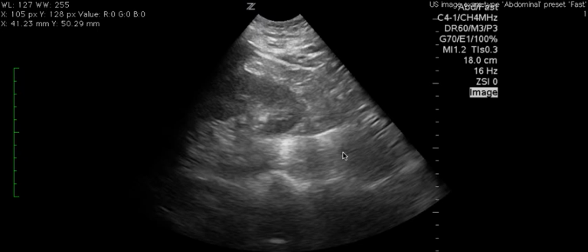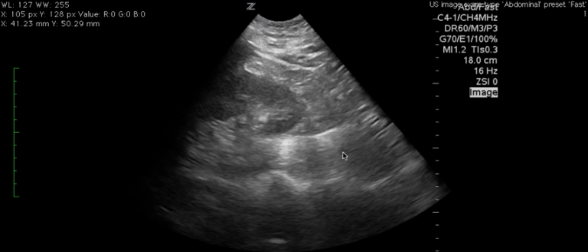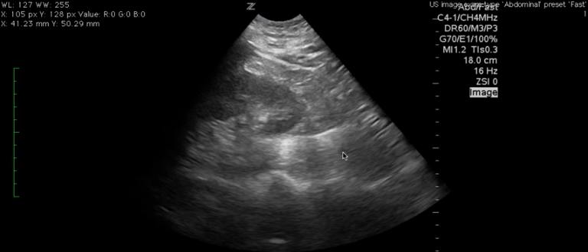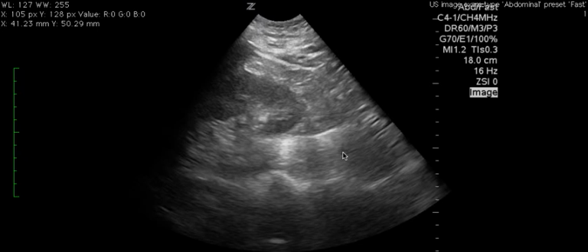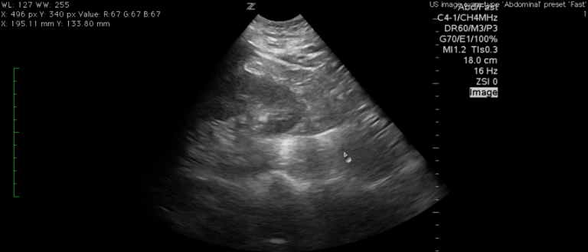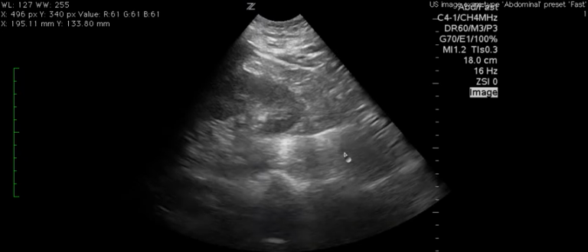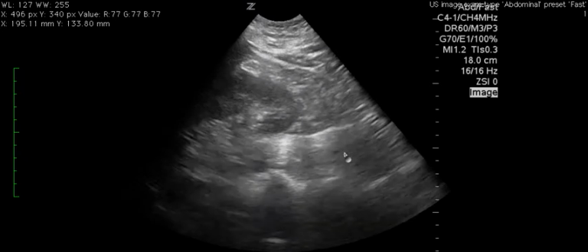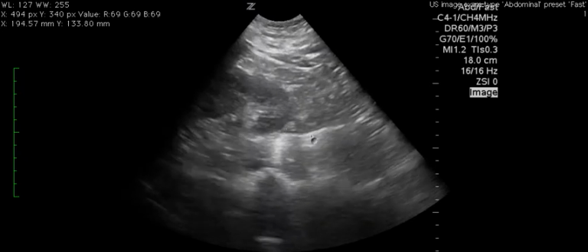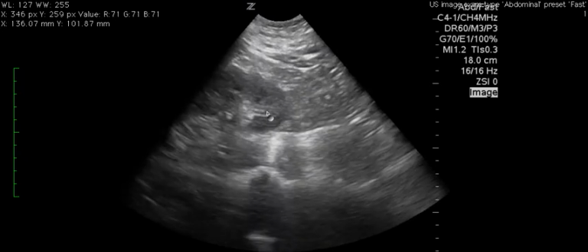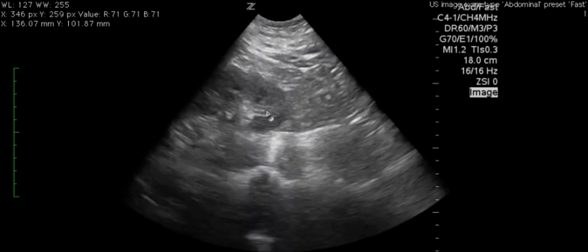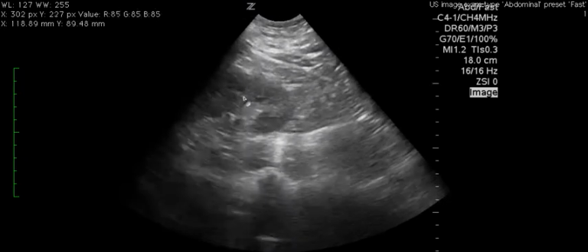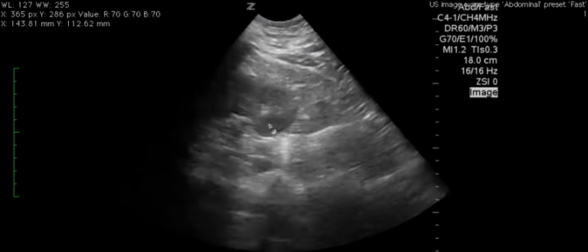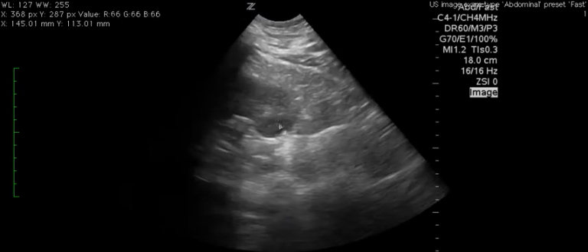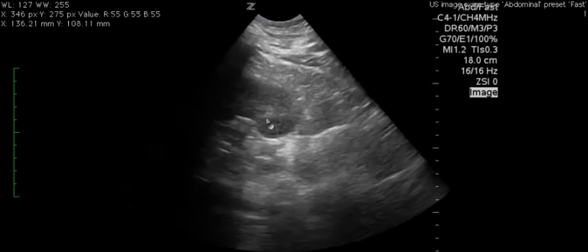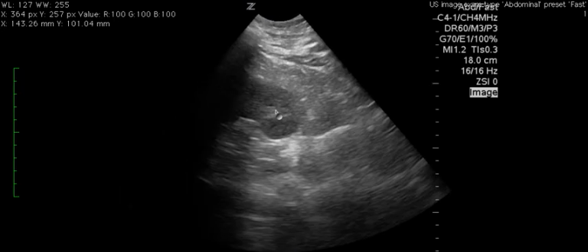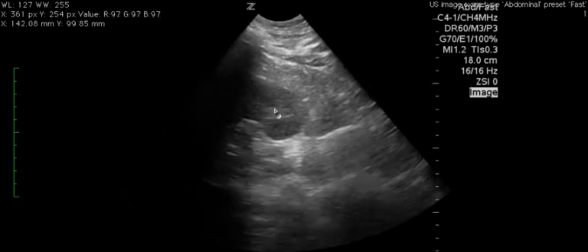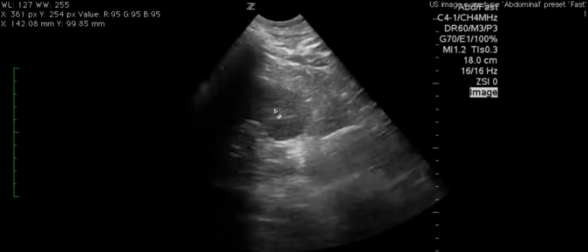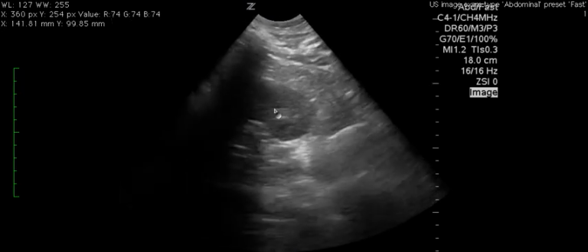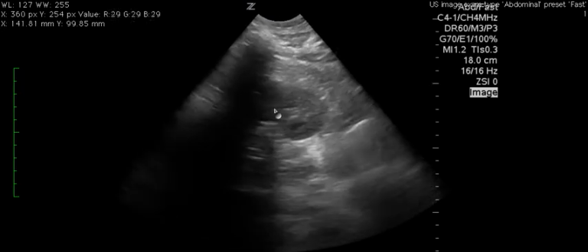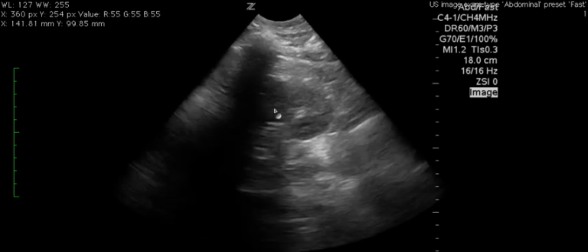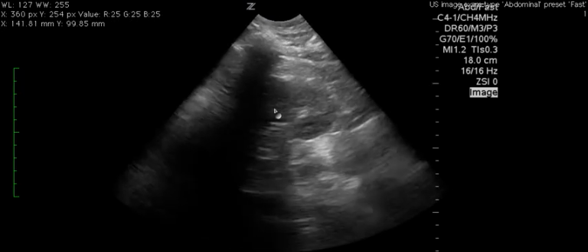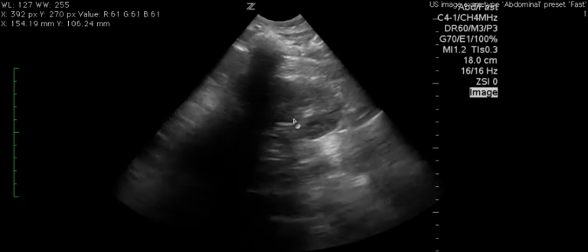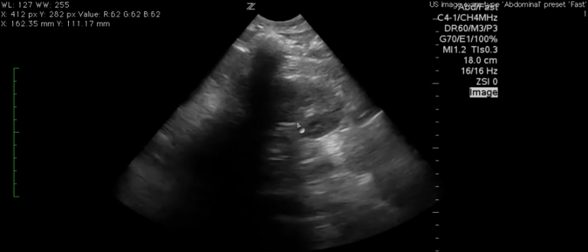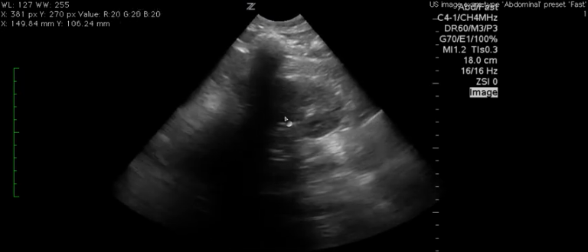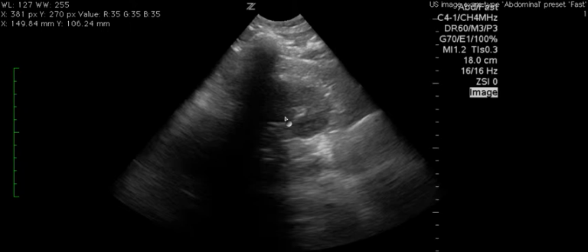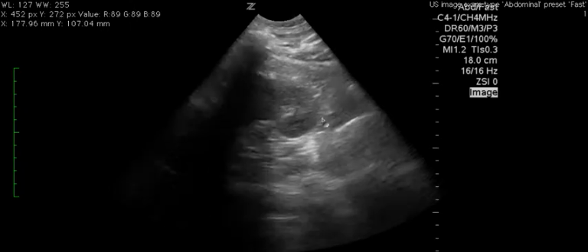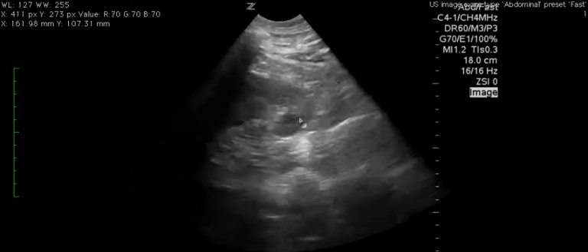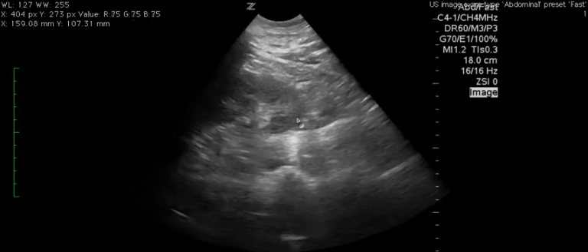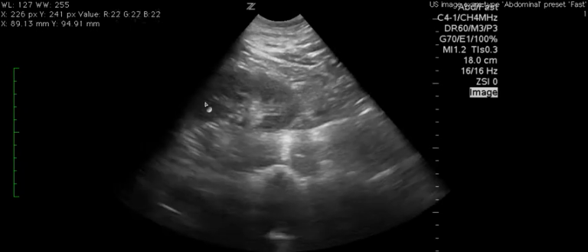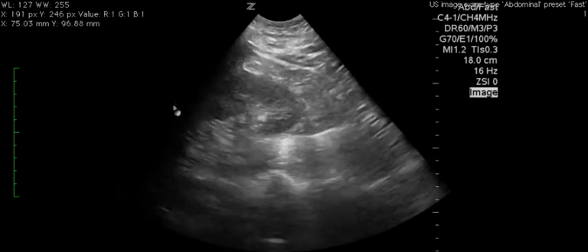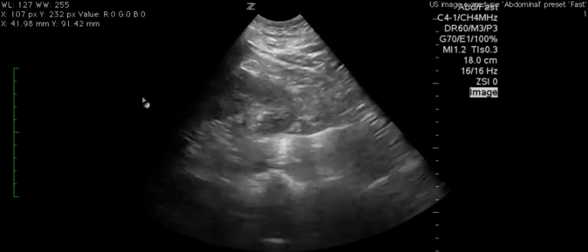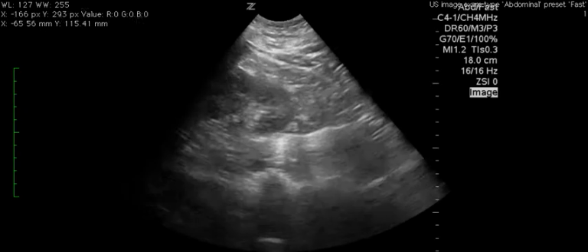This is a FAST exam. This is the left upper quadrant. You can see a good view of the kidney, but you have trouble seeing the spleen.